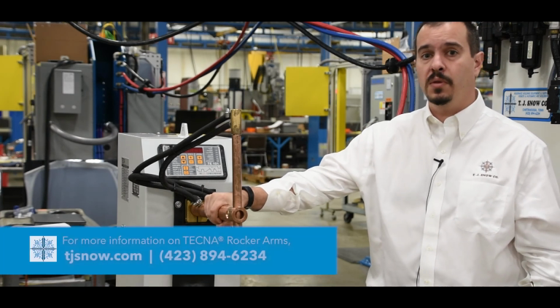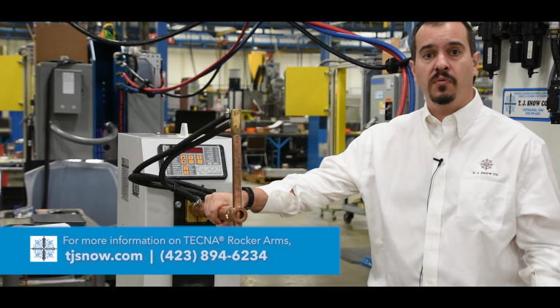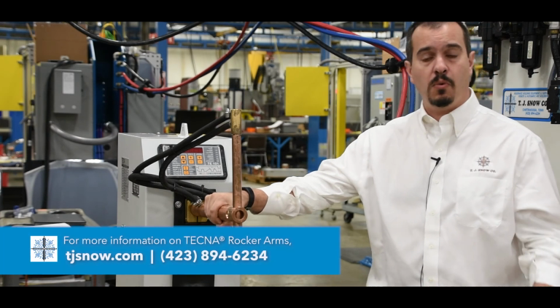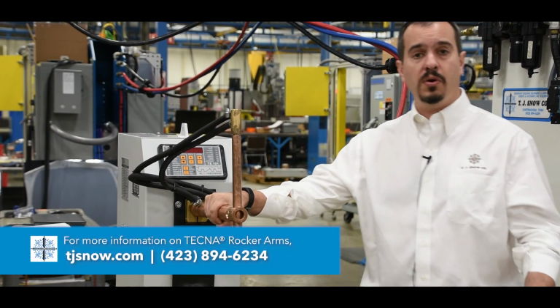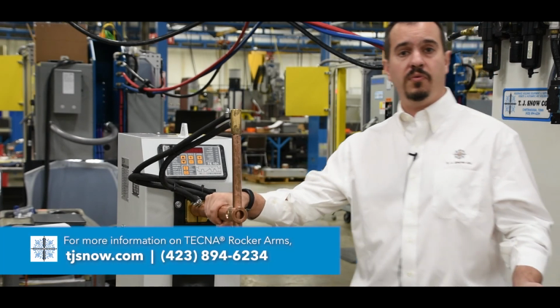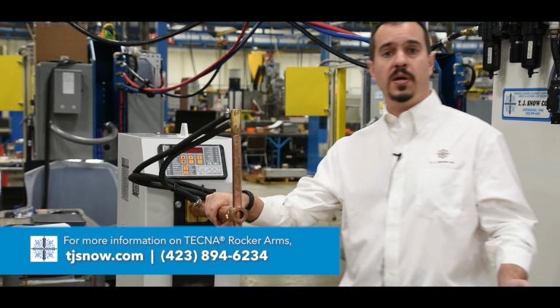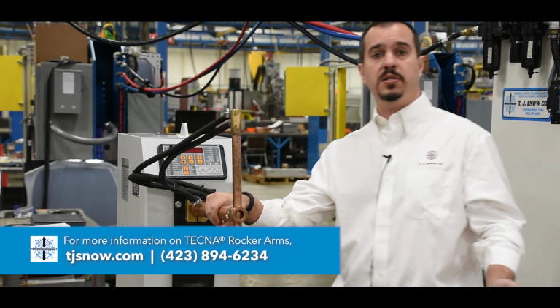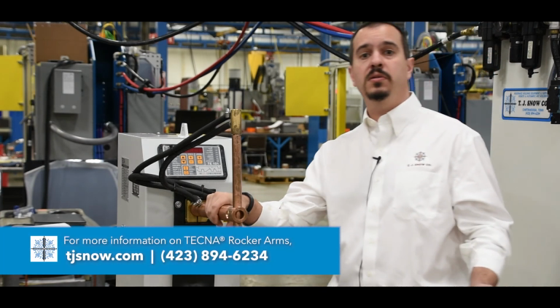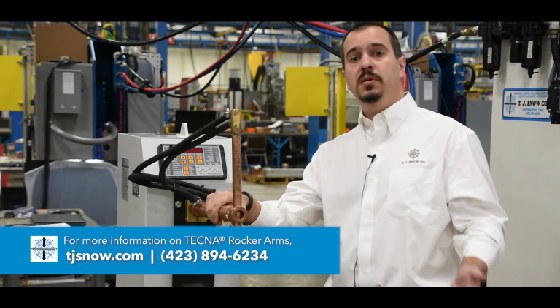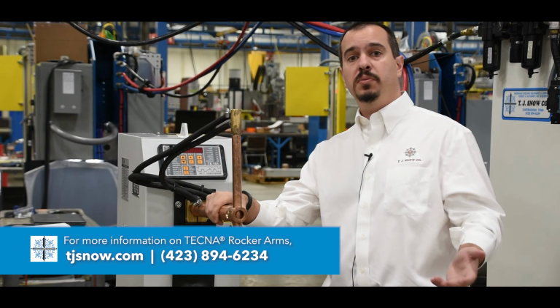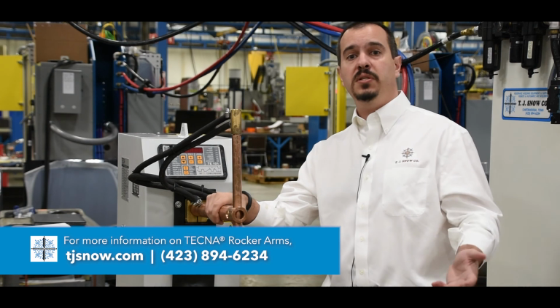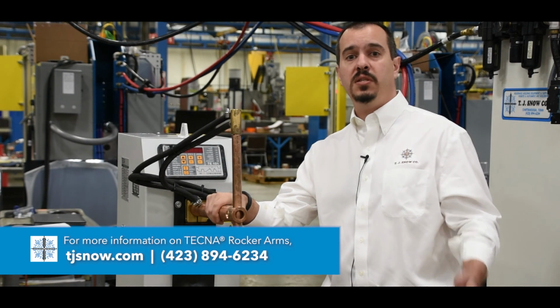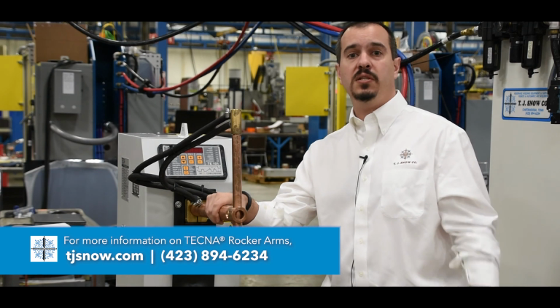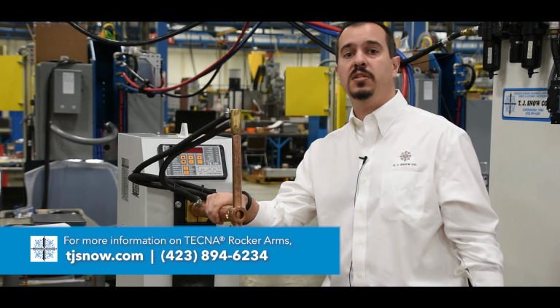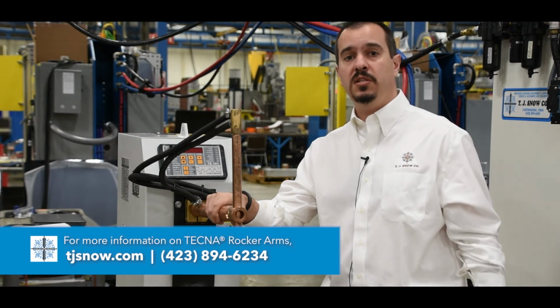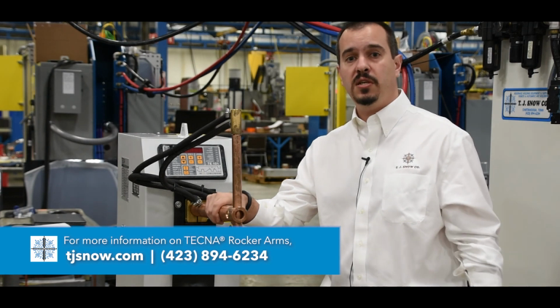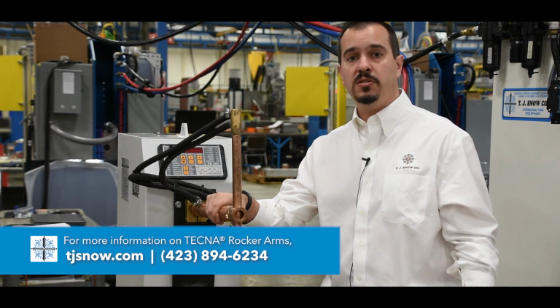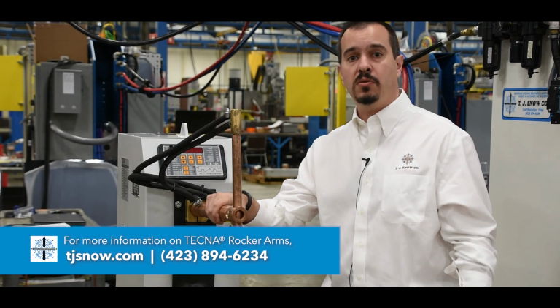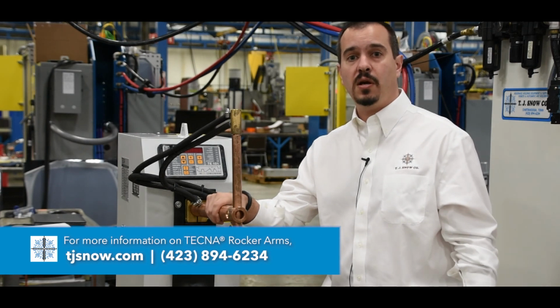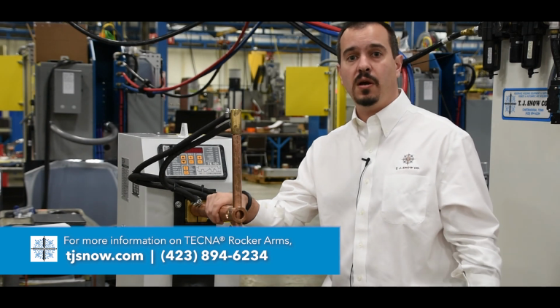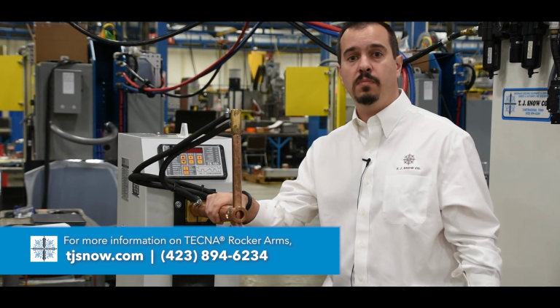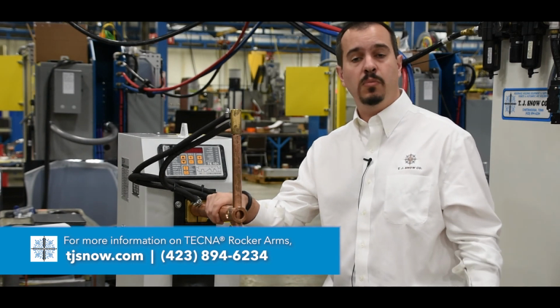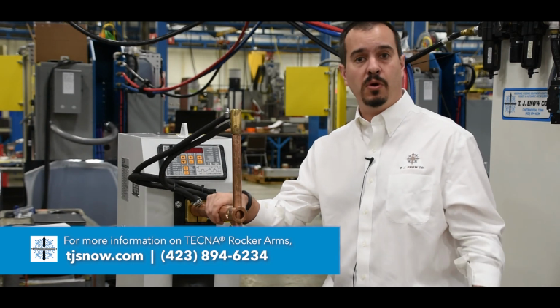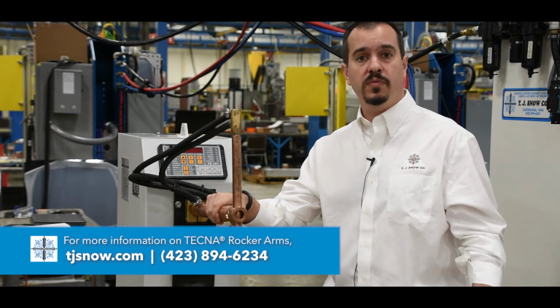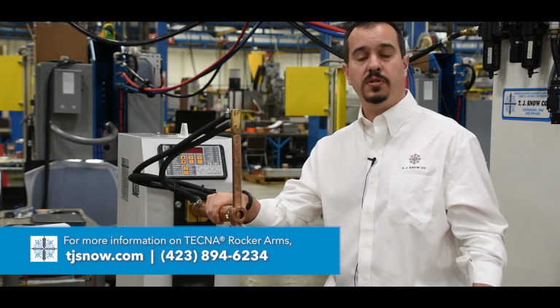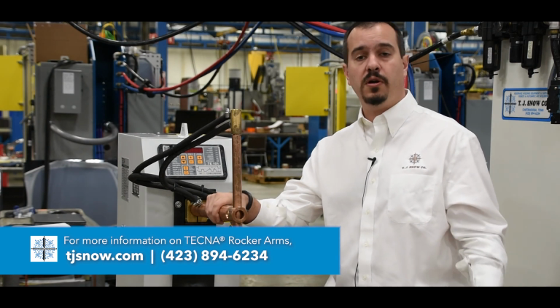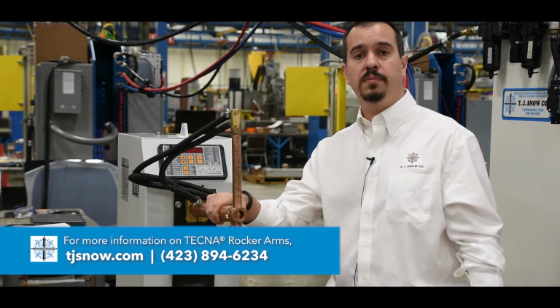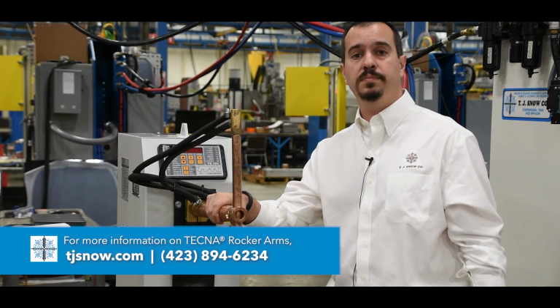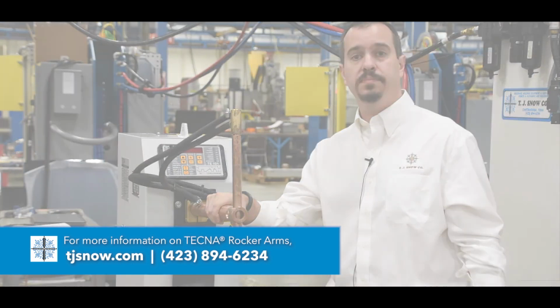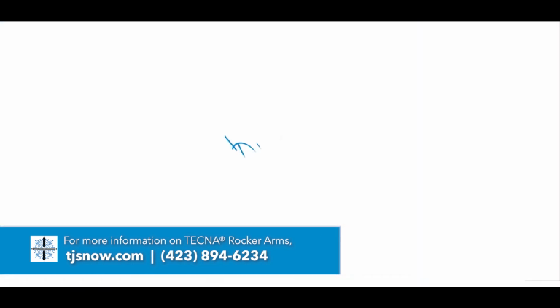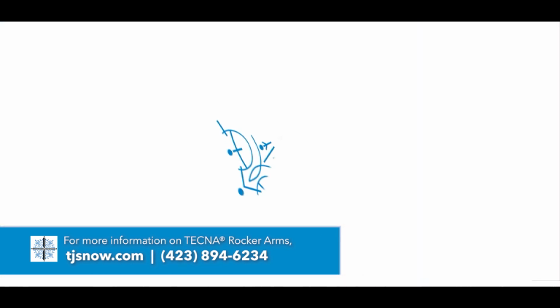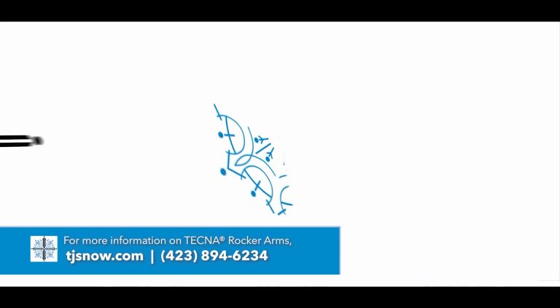For more information, please see us at tjsnow.com or give us a call.